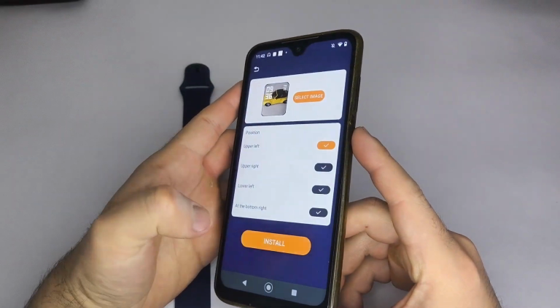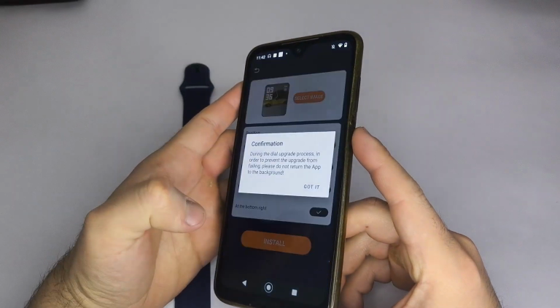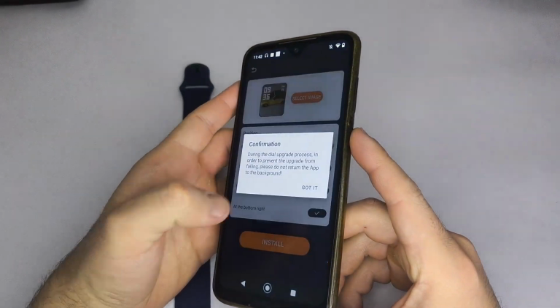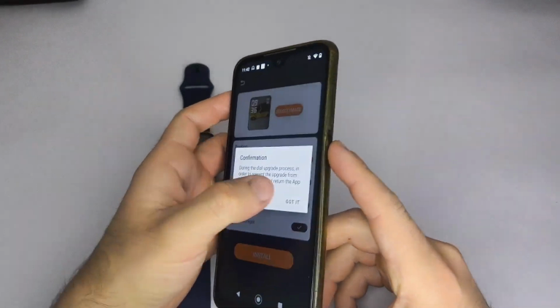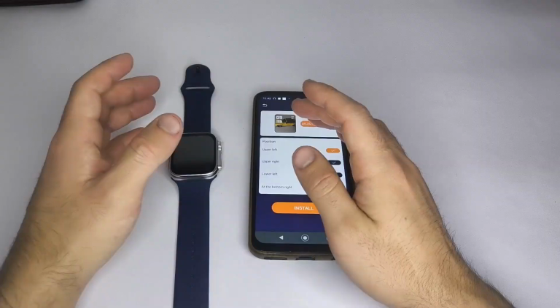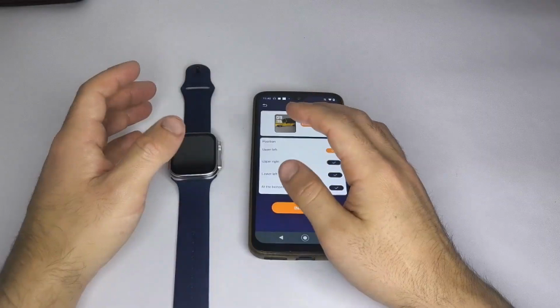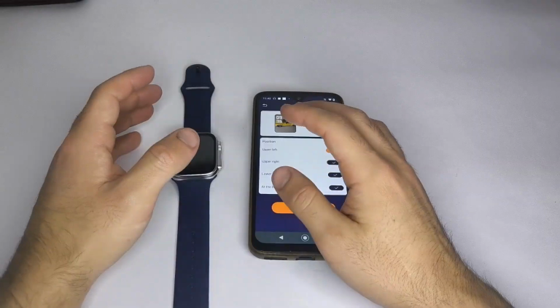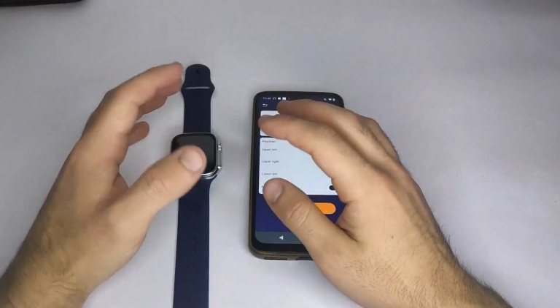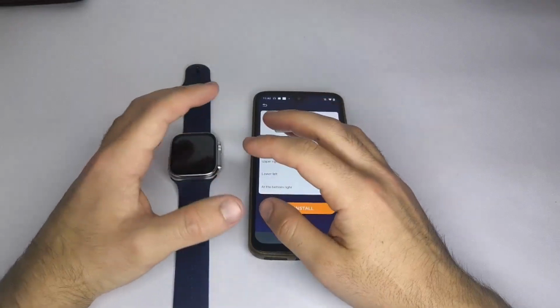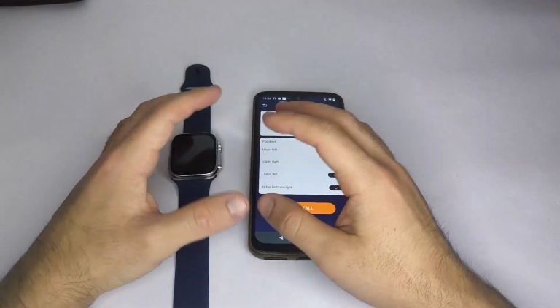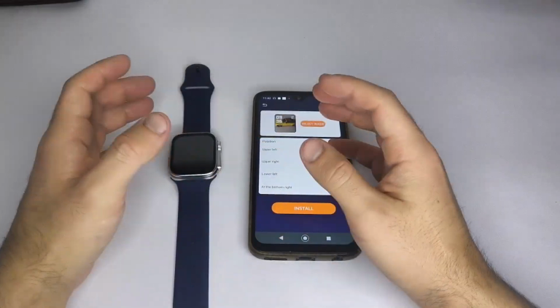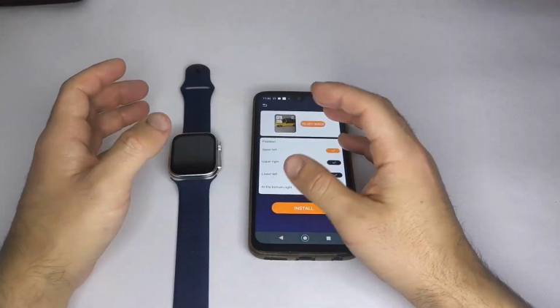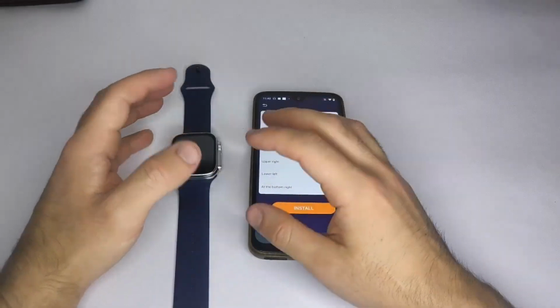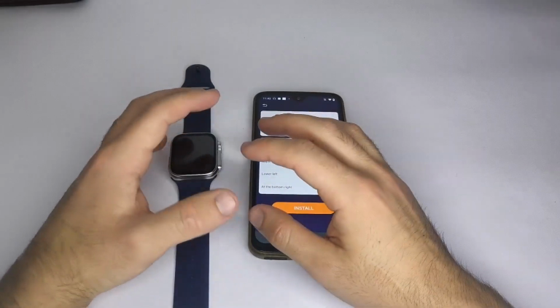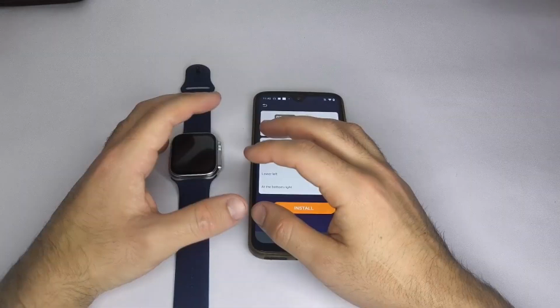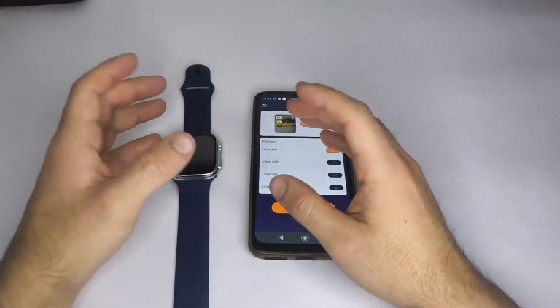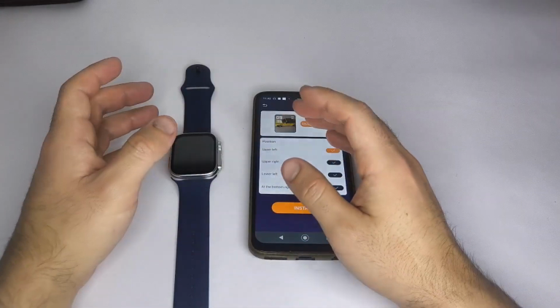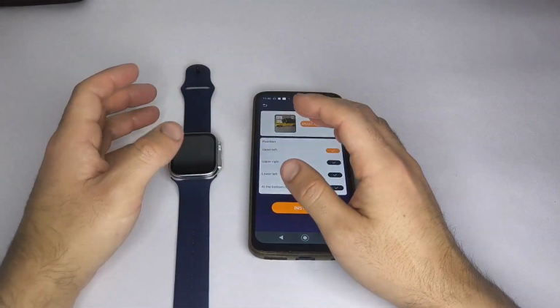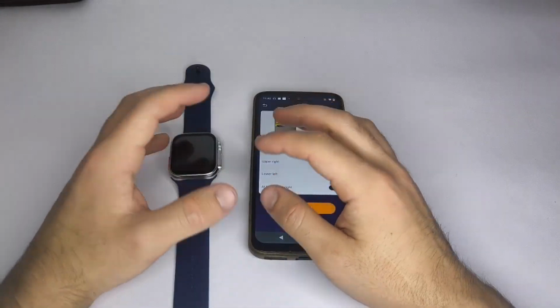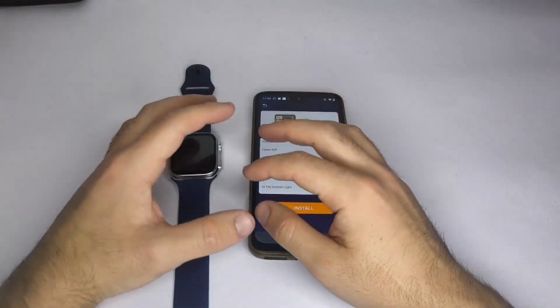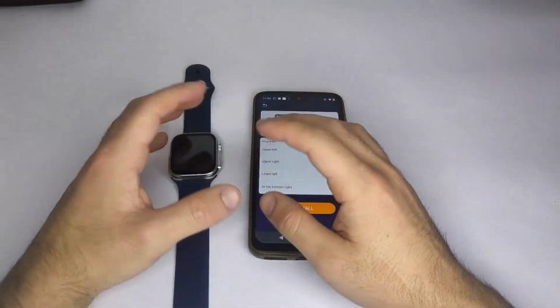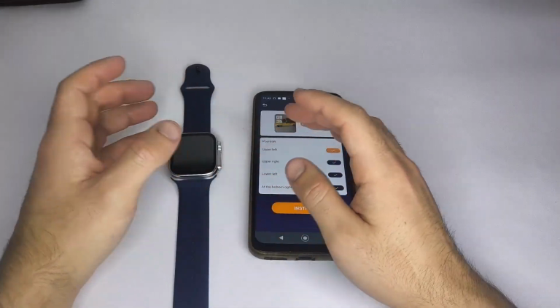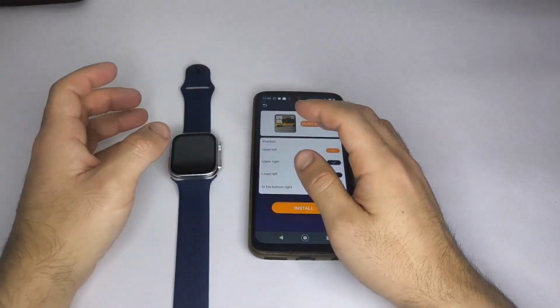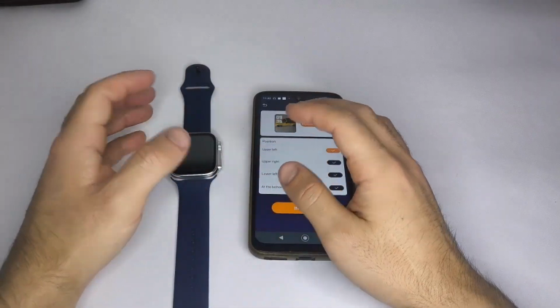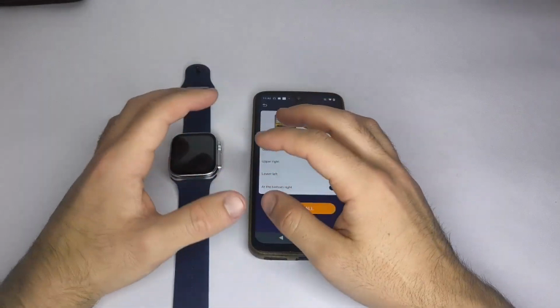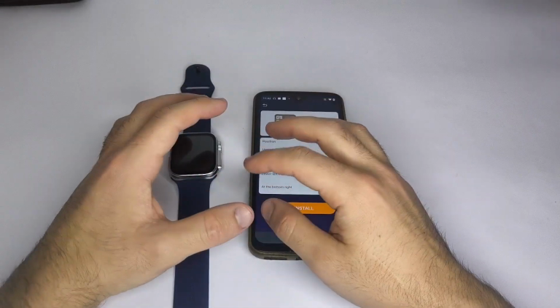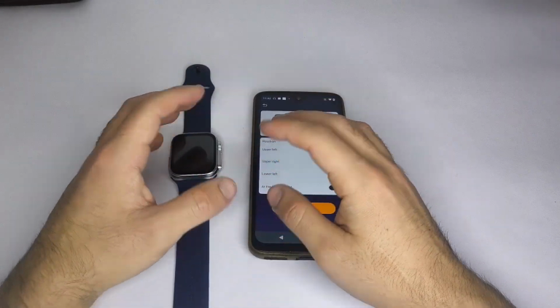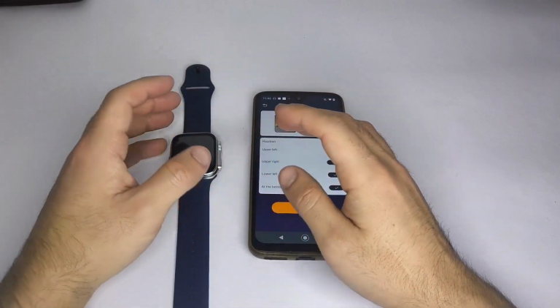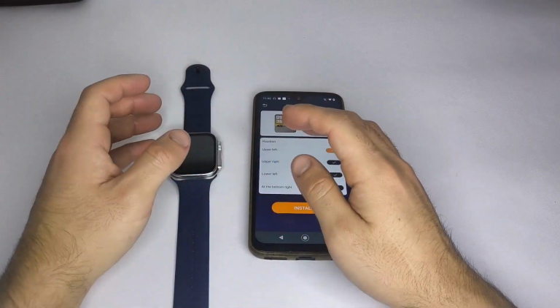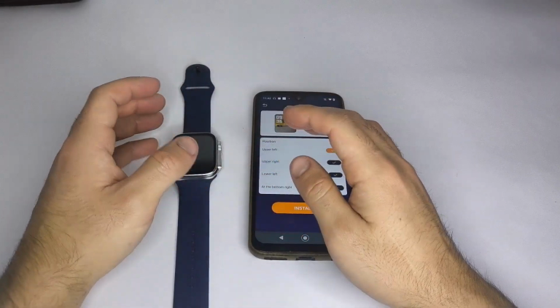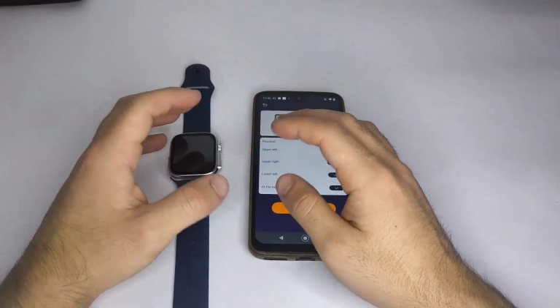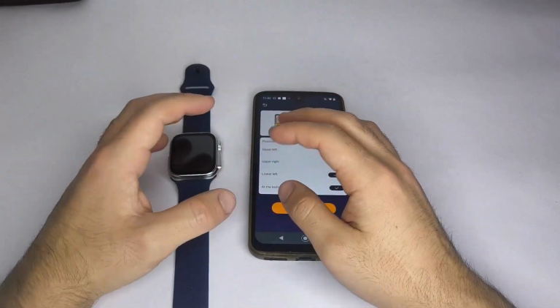I always recommend doing this with your smartwatch battery fully charged to avoid it shutting down during the image transfer.